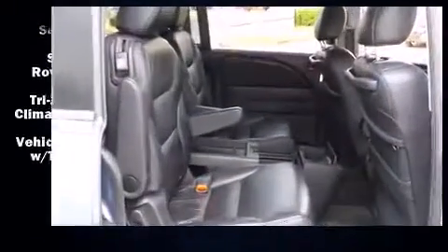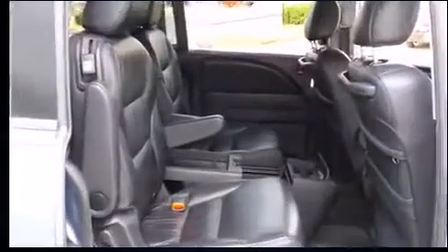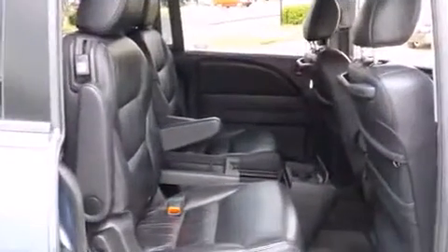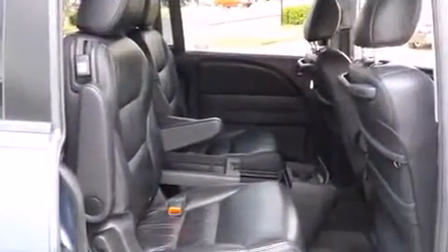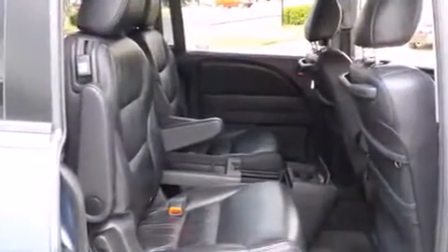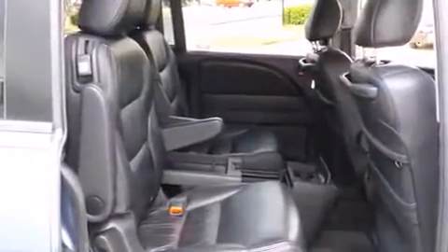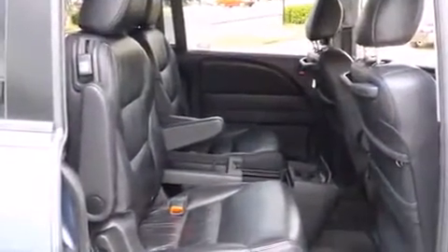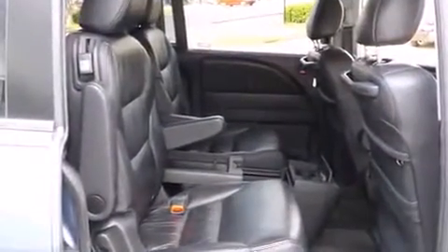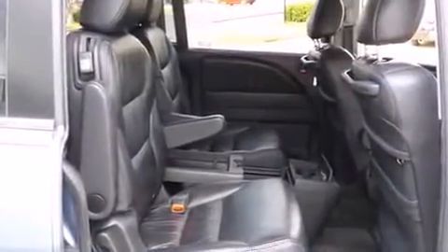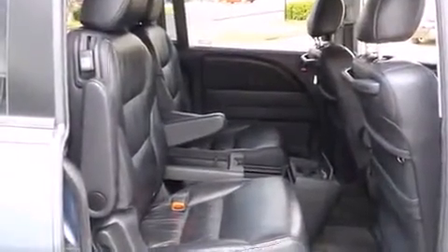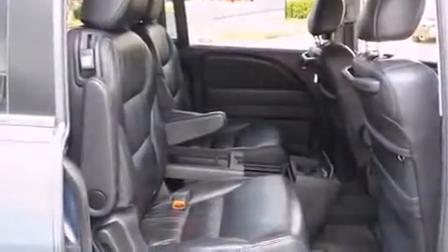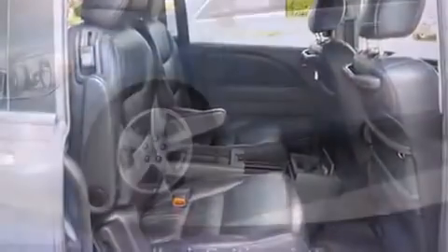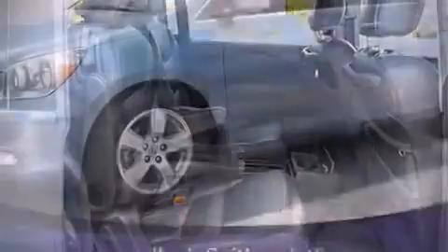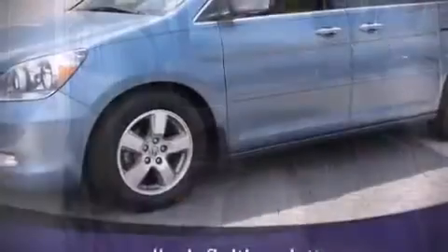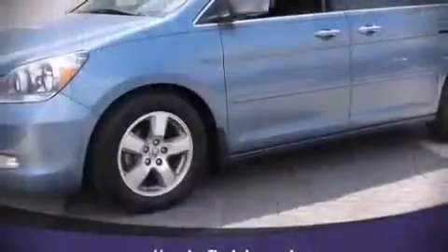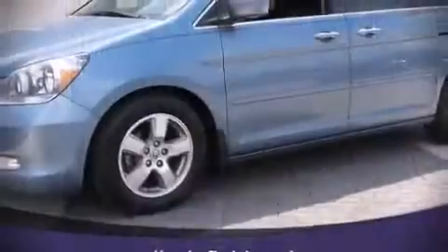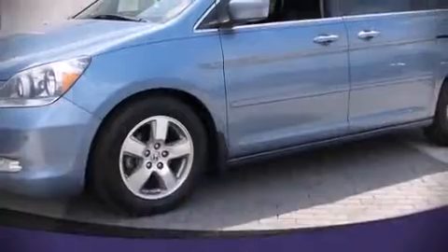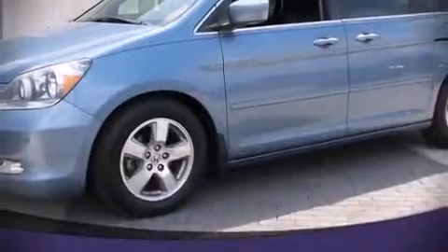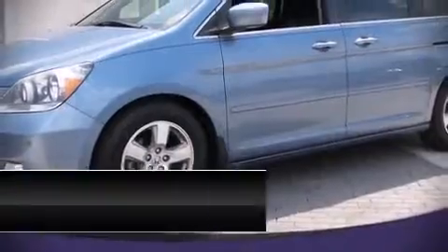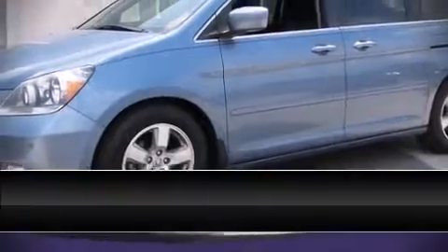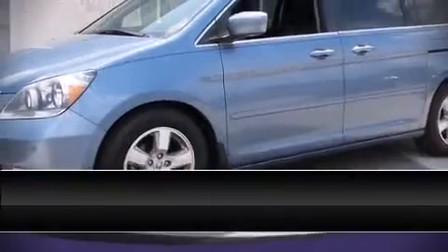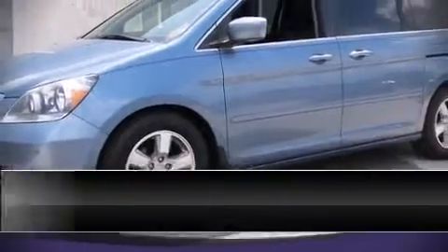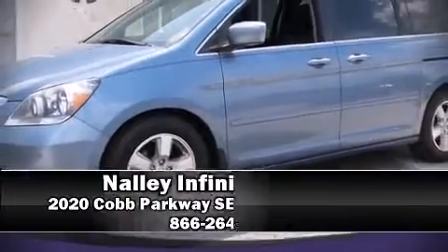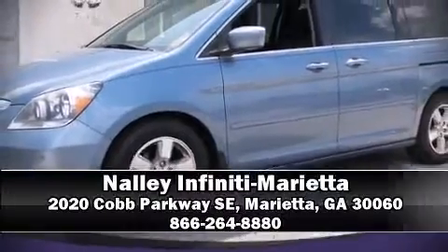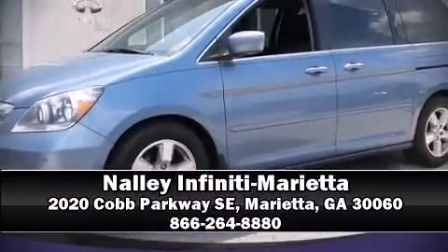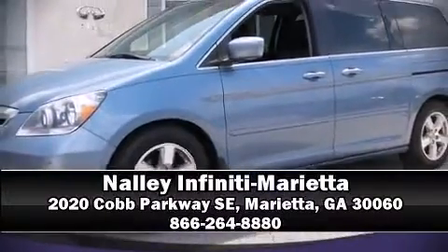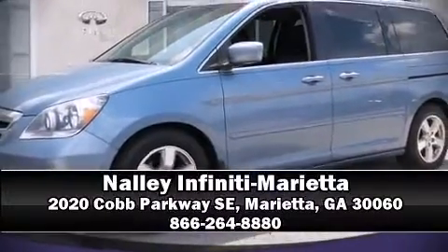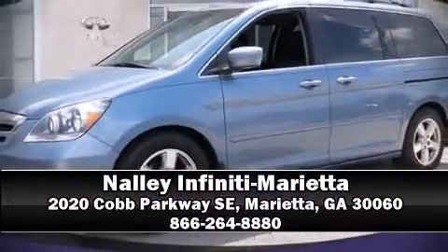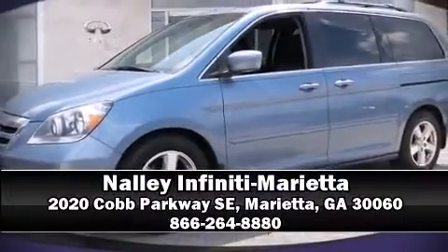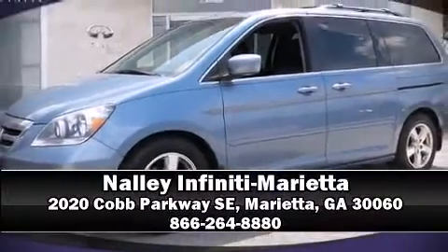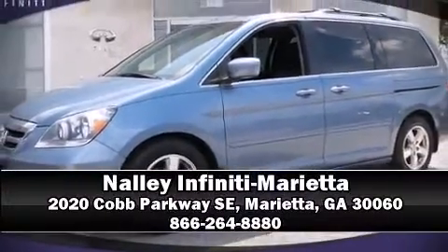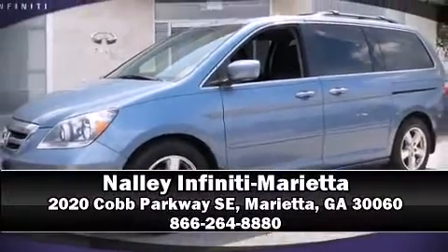The Carfax report indicates just one previous owner. Please don't hesitate to give us a call.